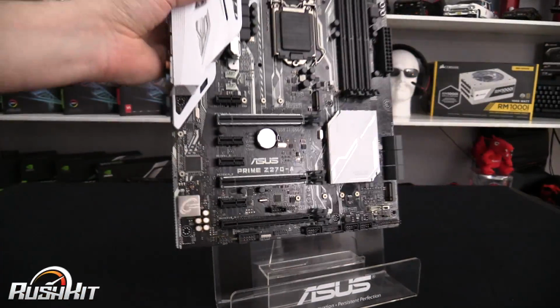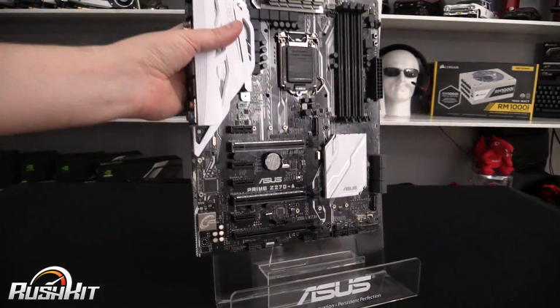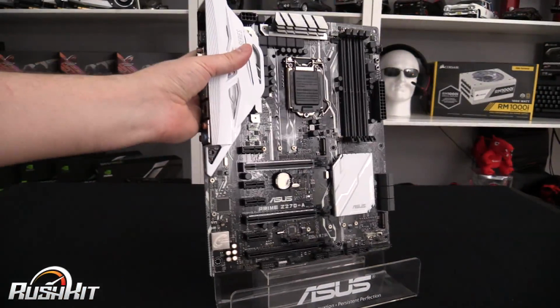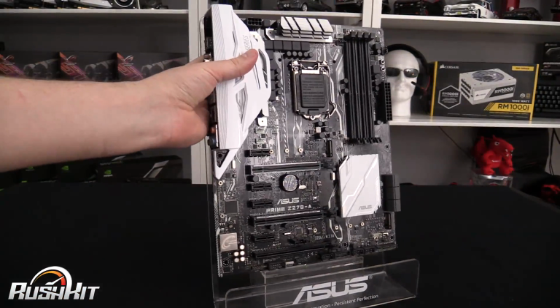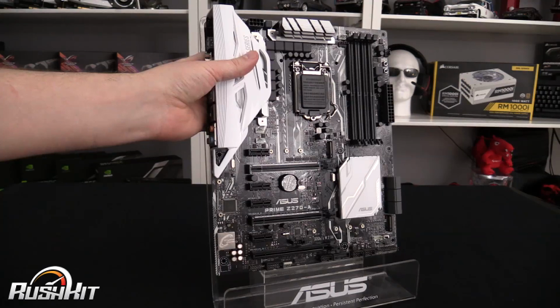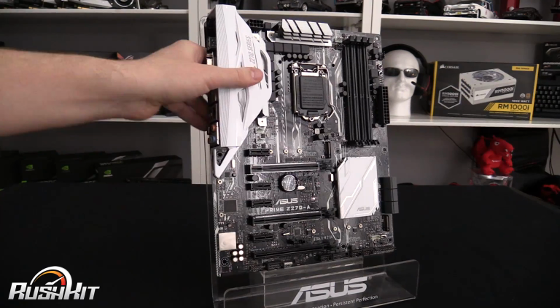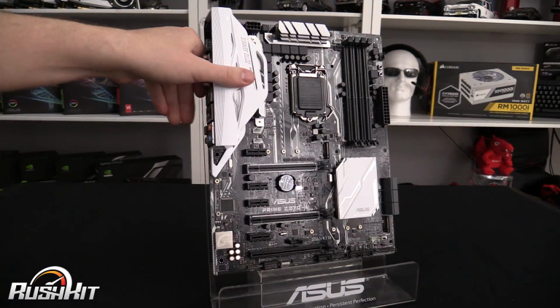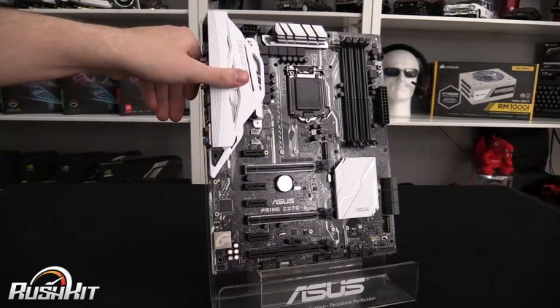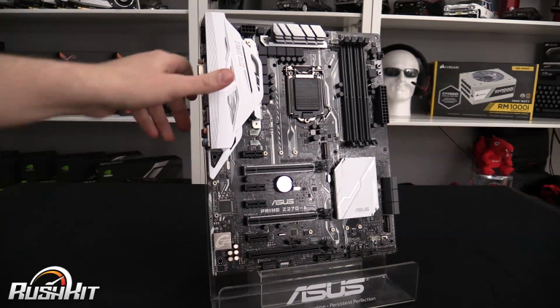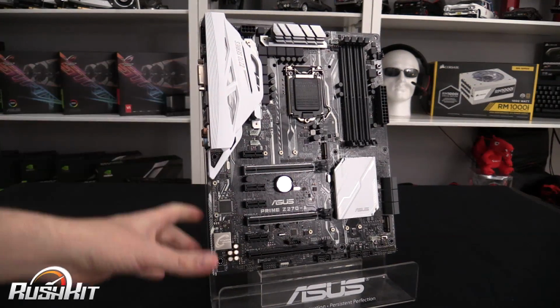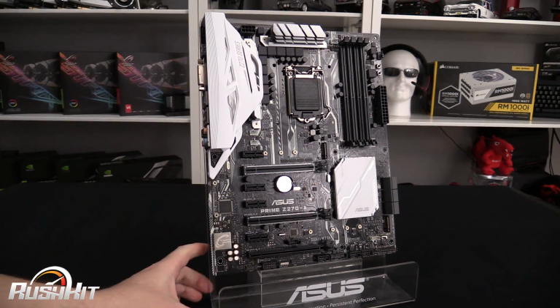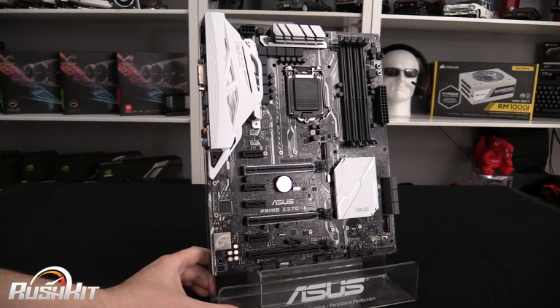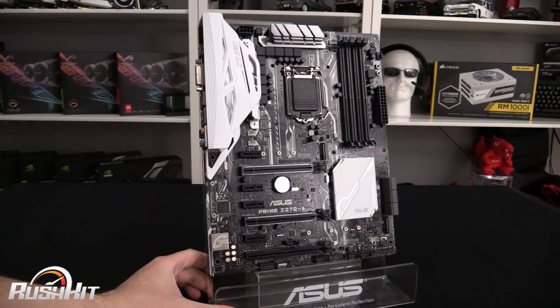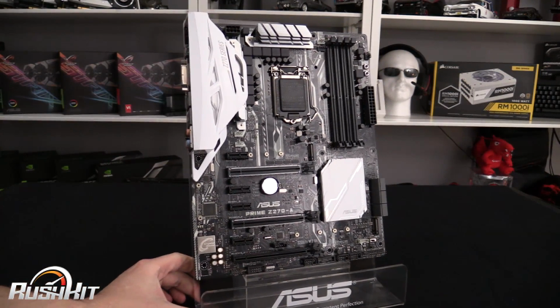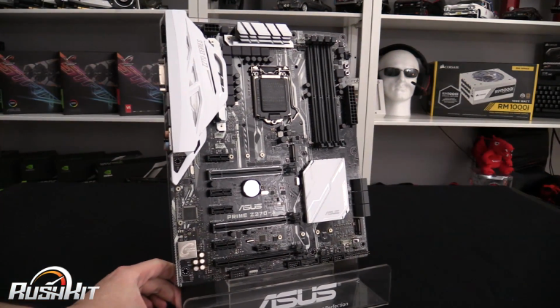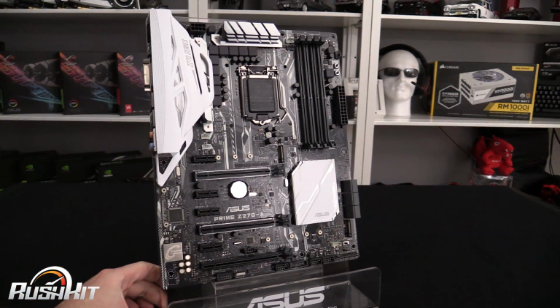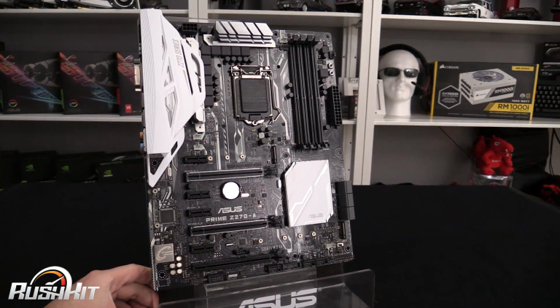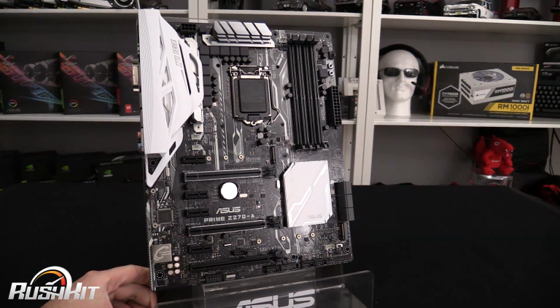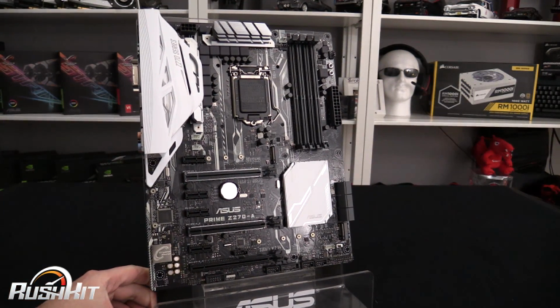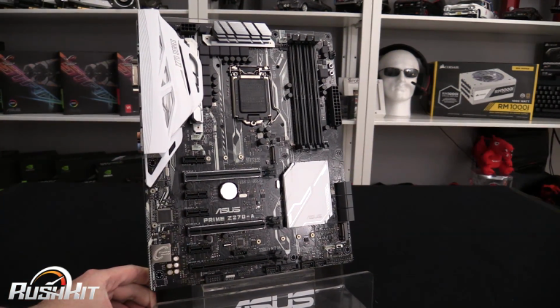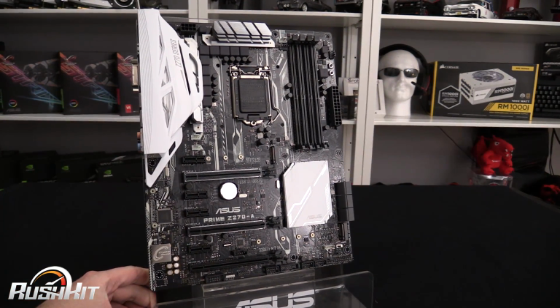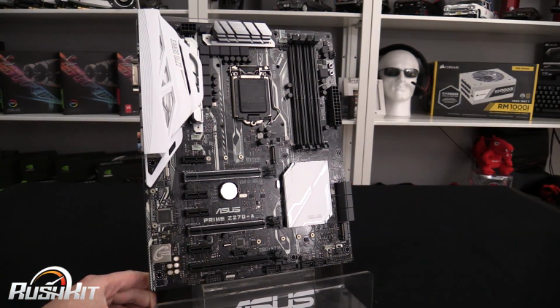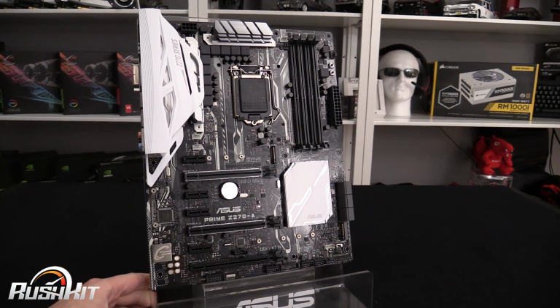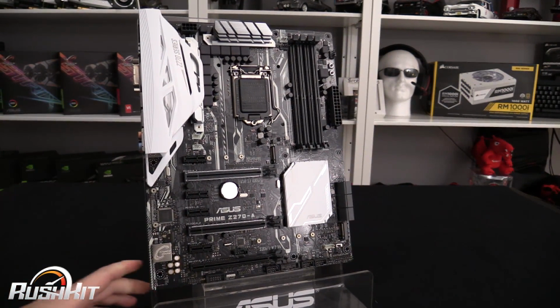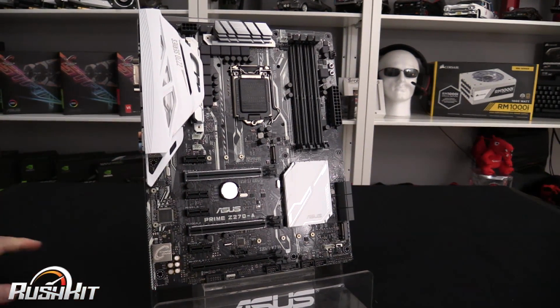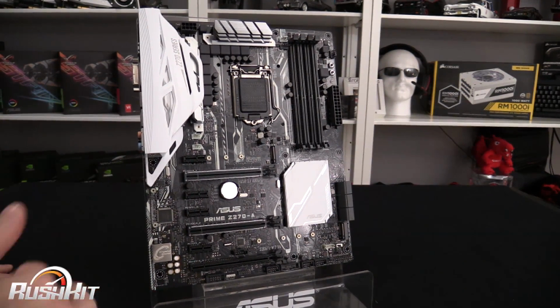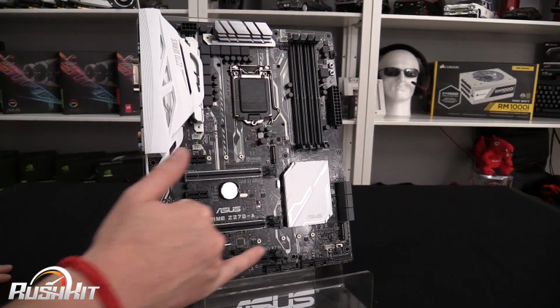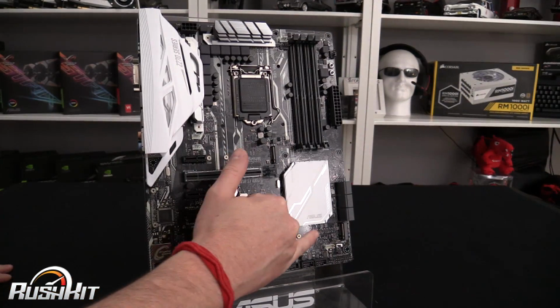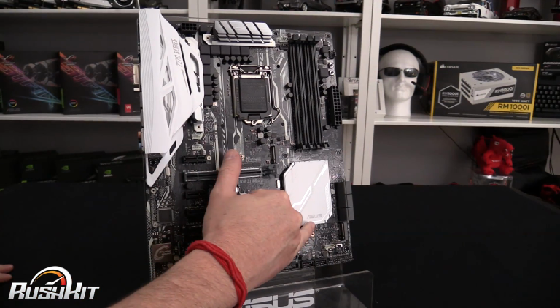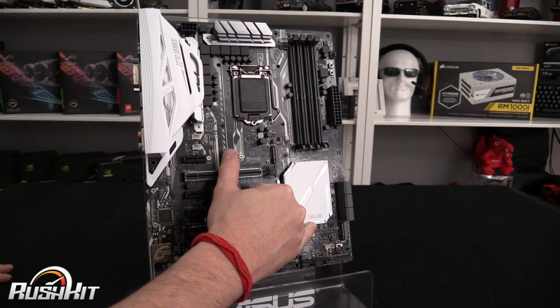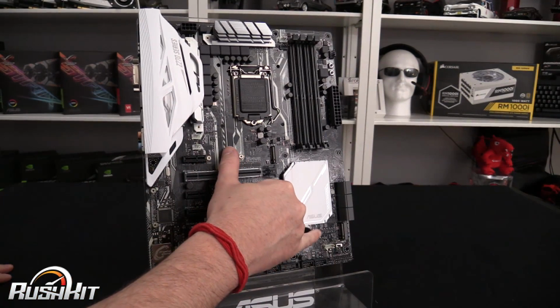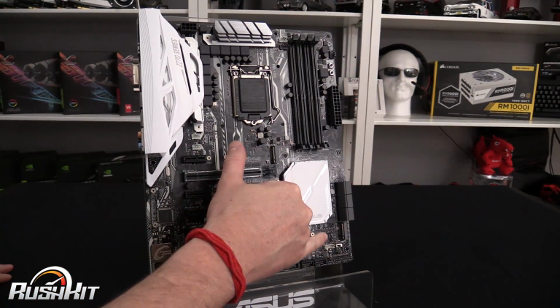Down here you've got your digital audio section — the Crystal Sound area — which has a separate PCB trace isolation, almost like a tracer line separating it from the rest of the board.